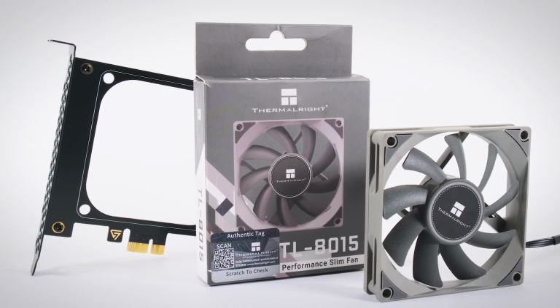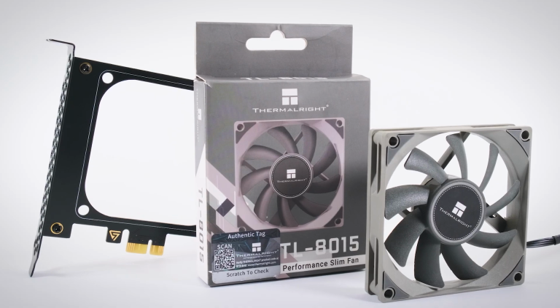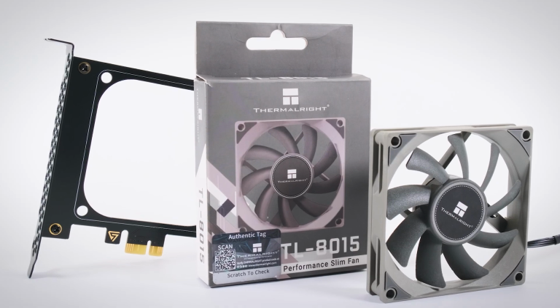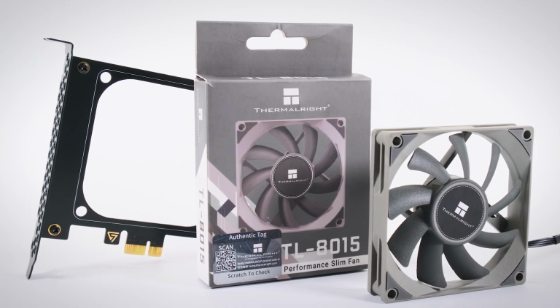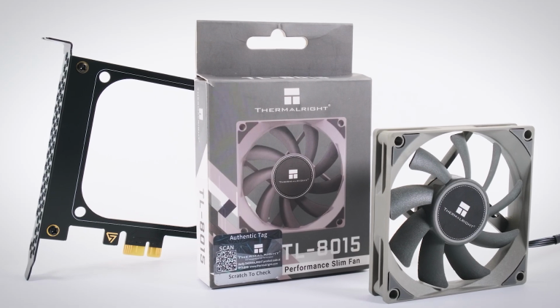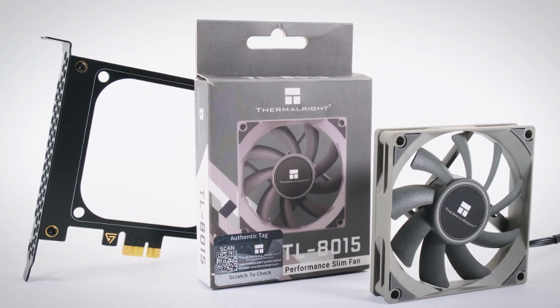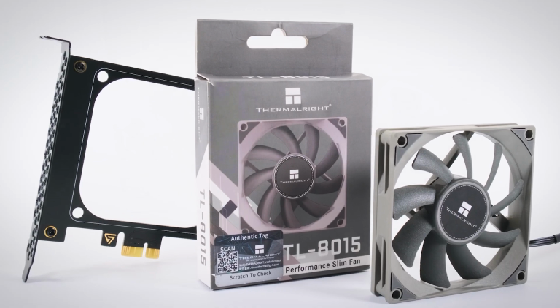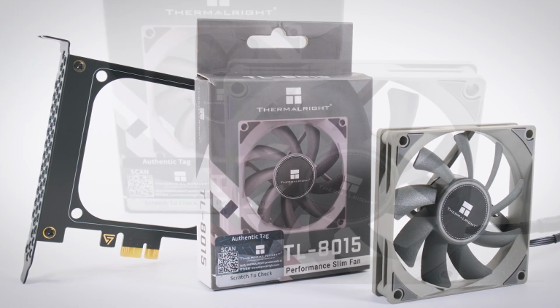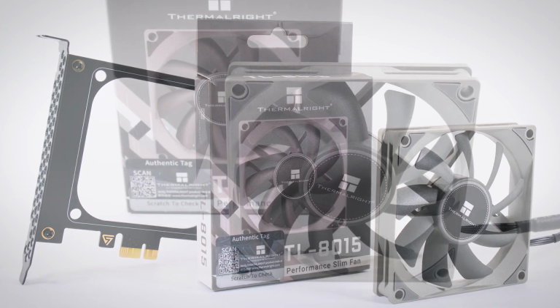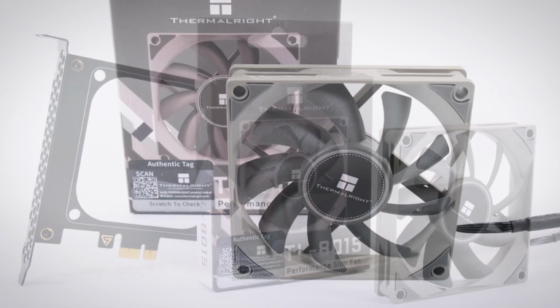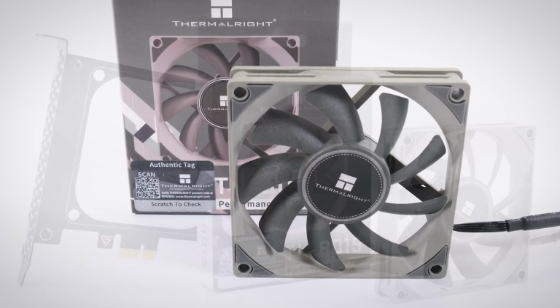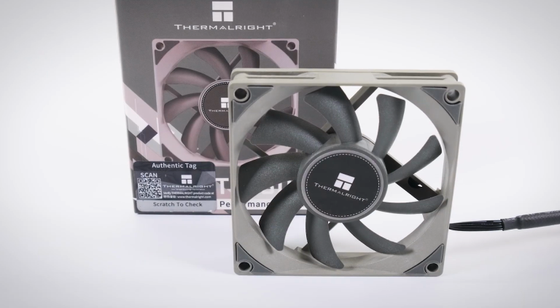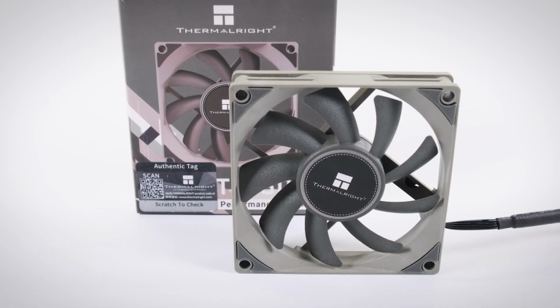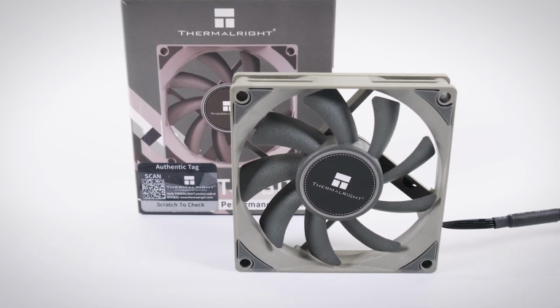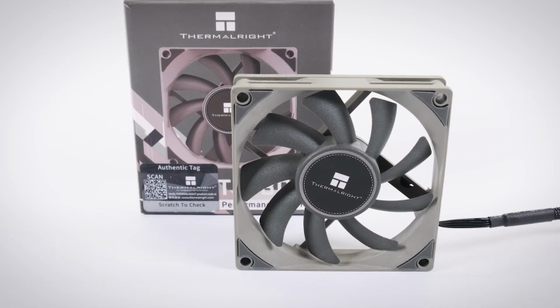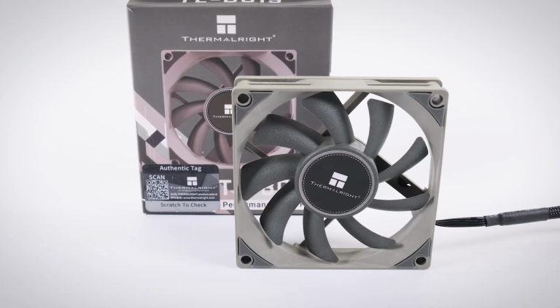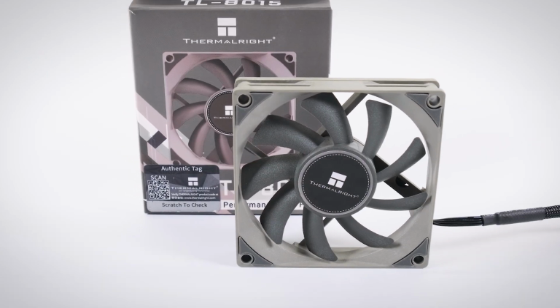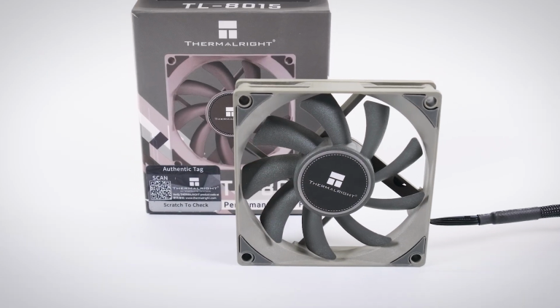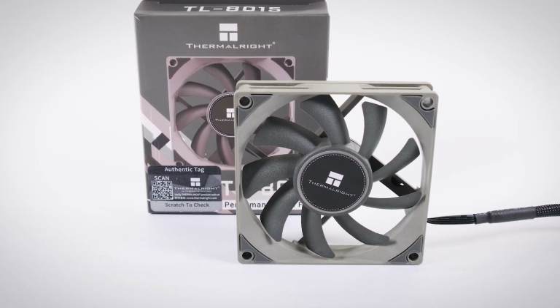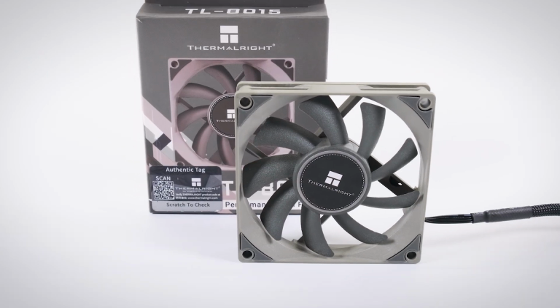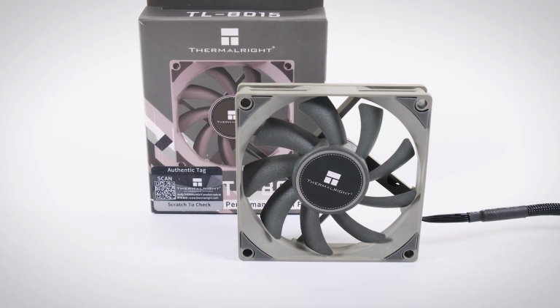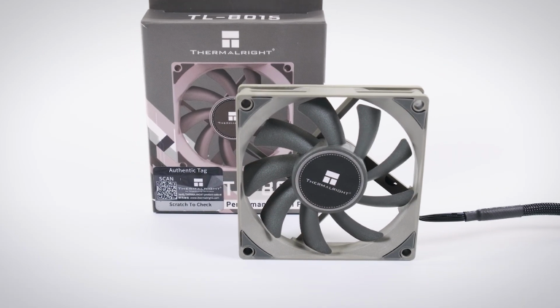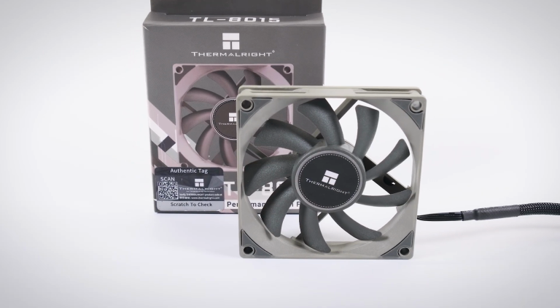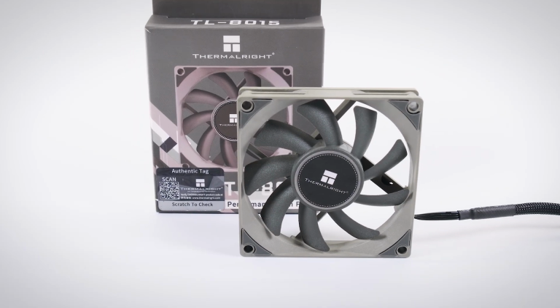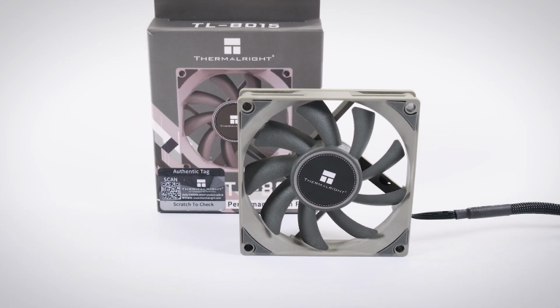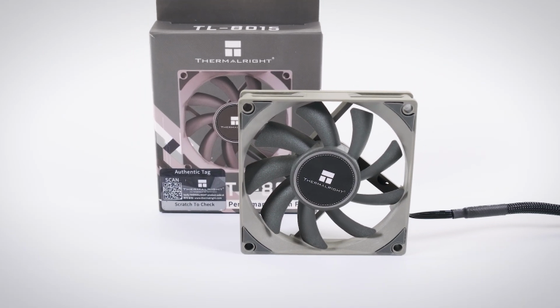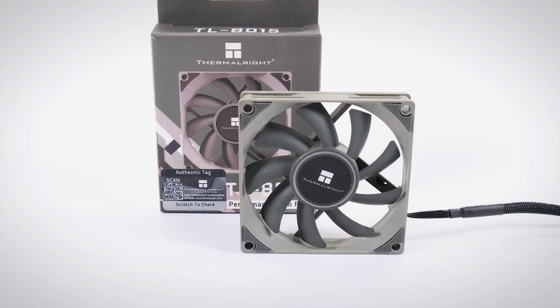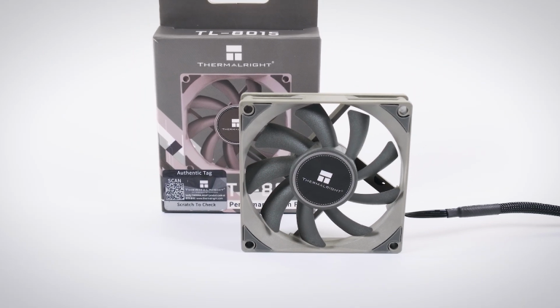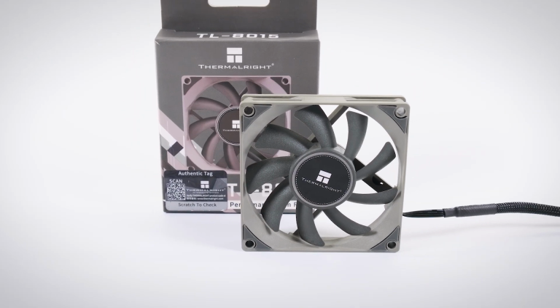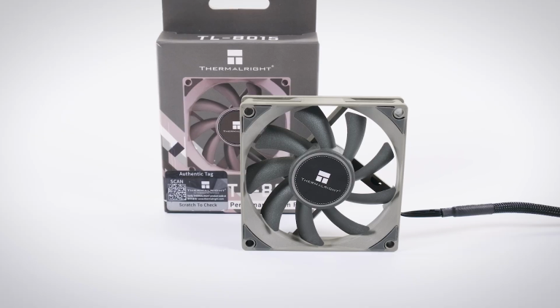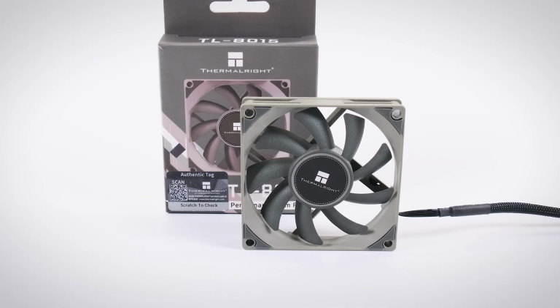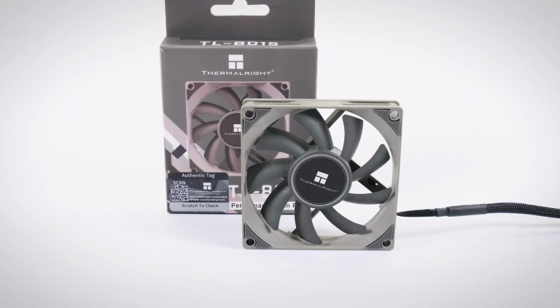Thanks for watching. I've included links to my fan card along with all the fans I've tested in the description below.